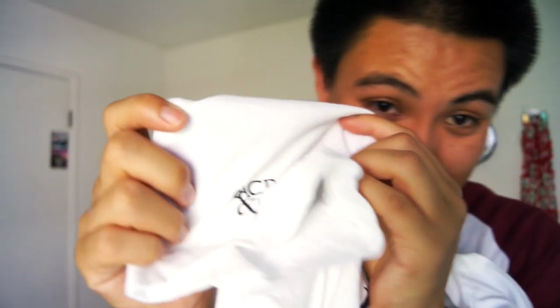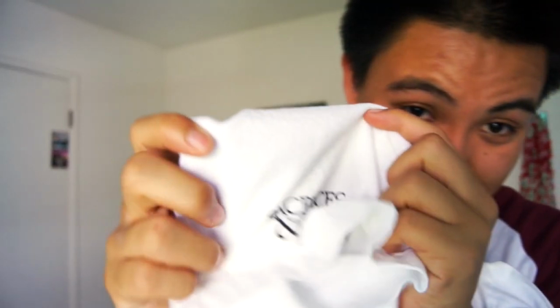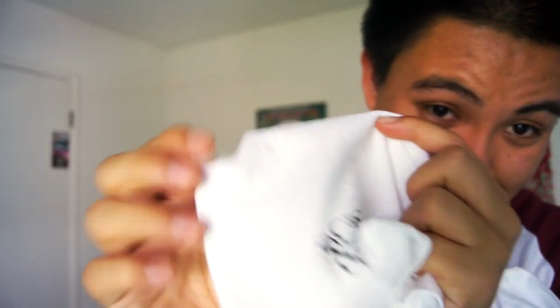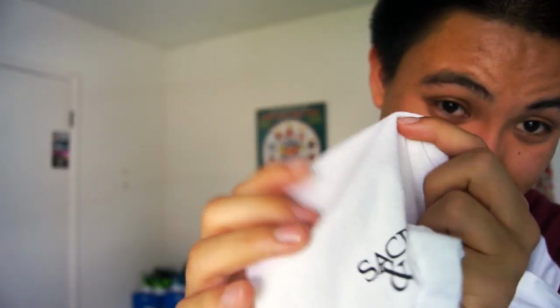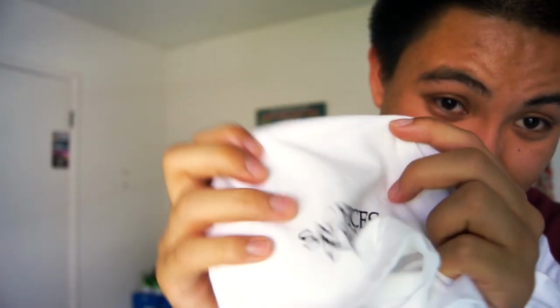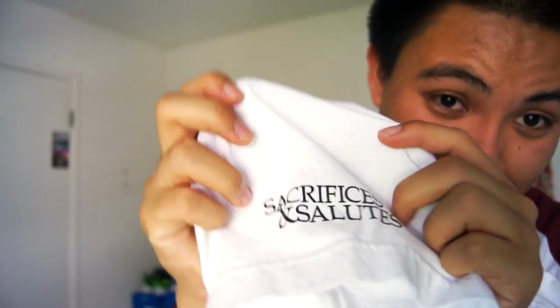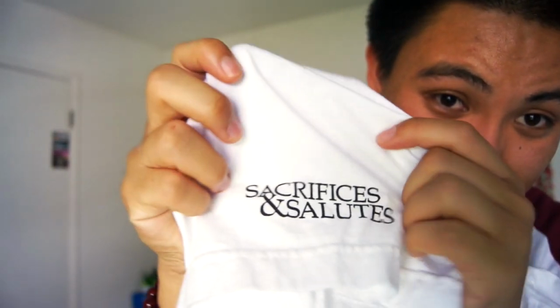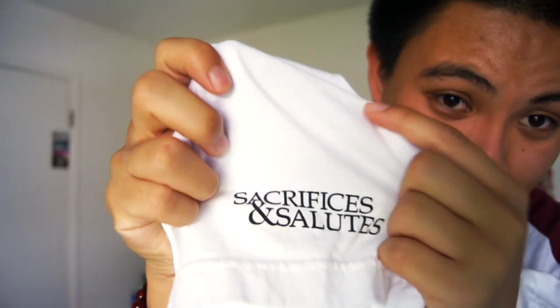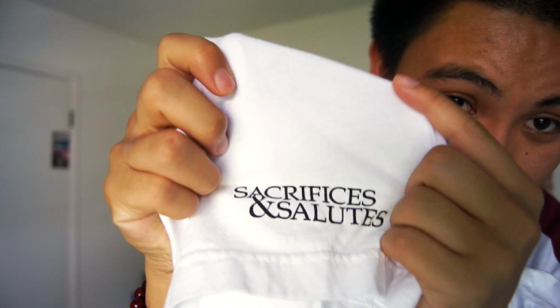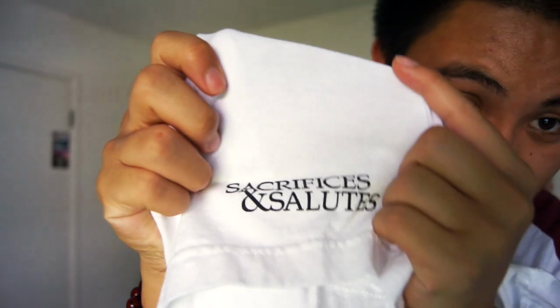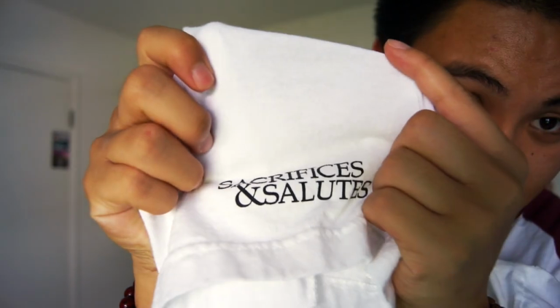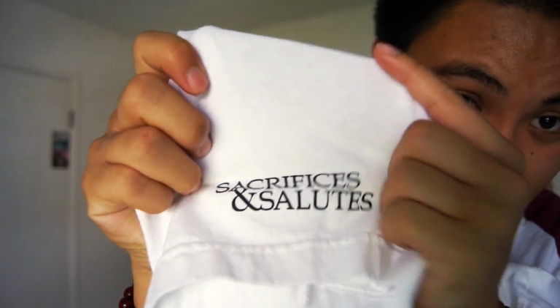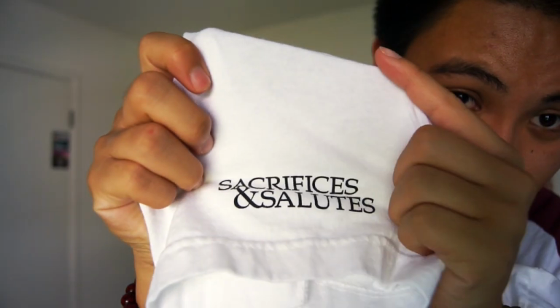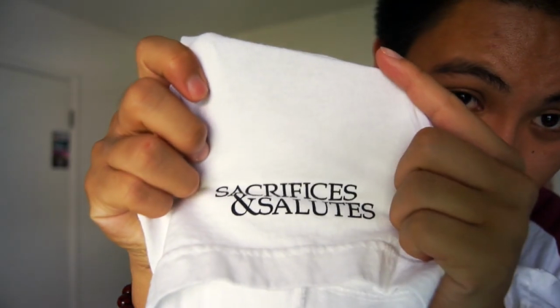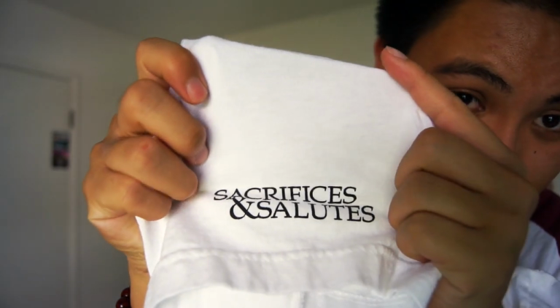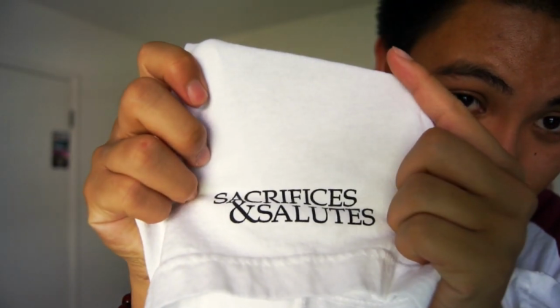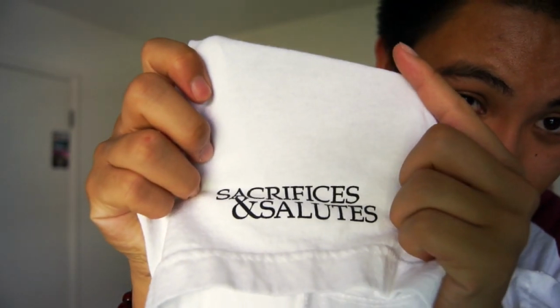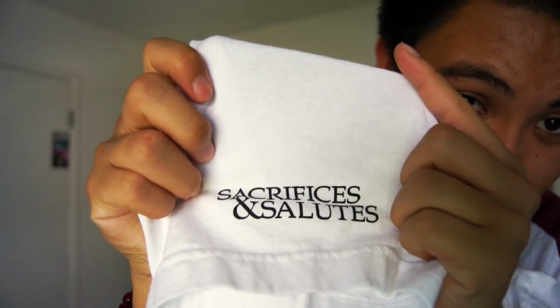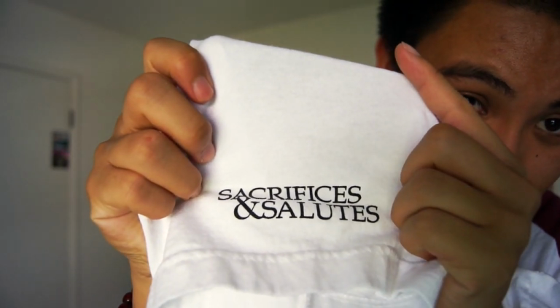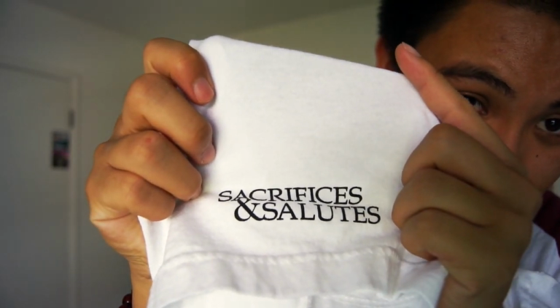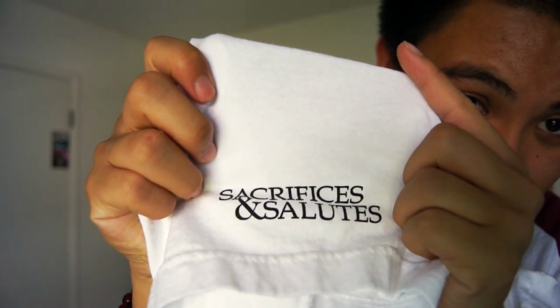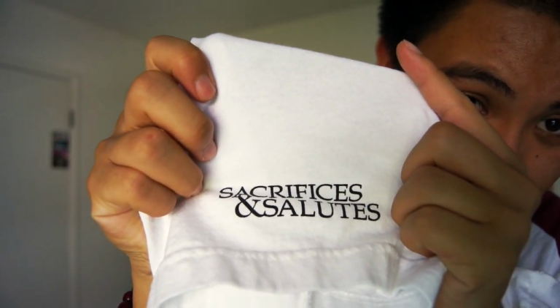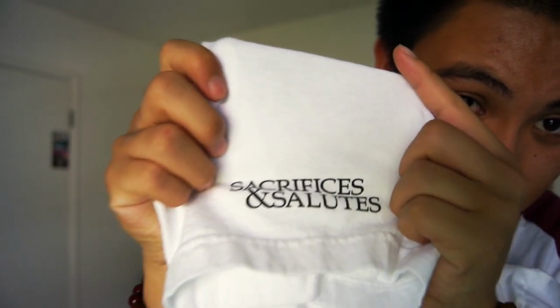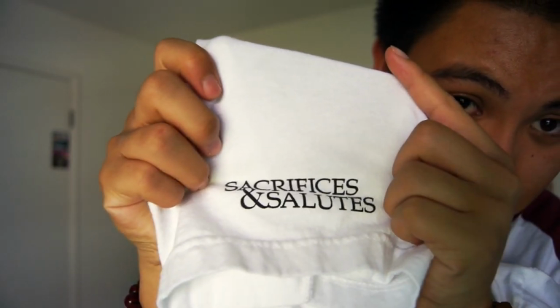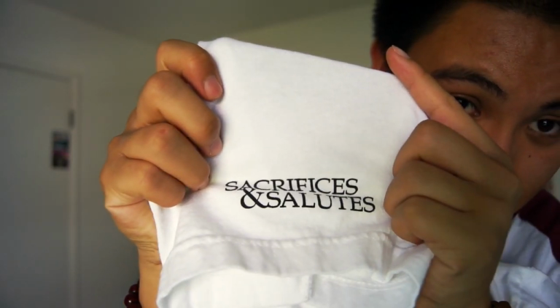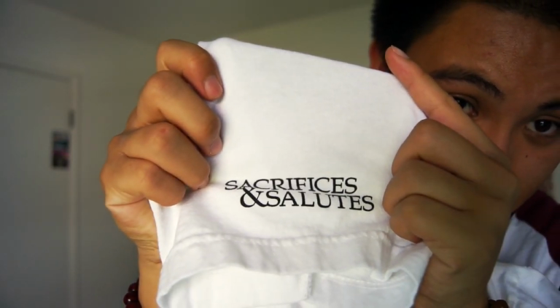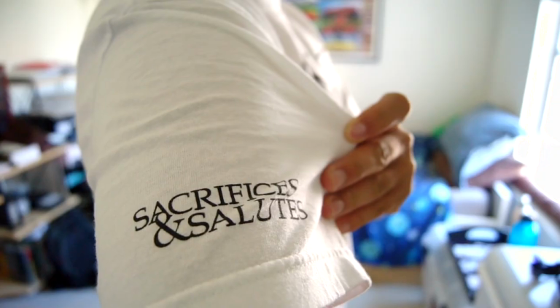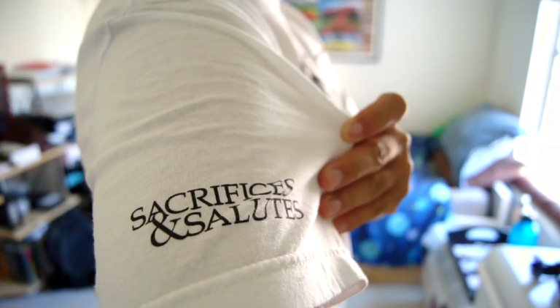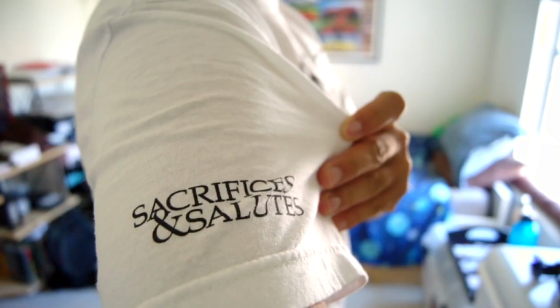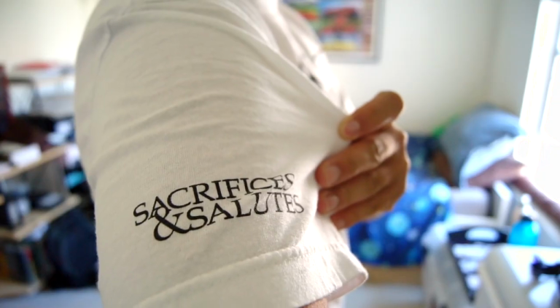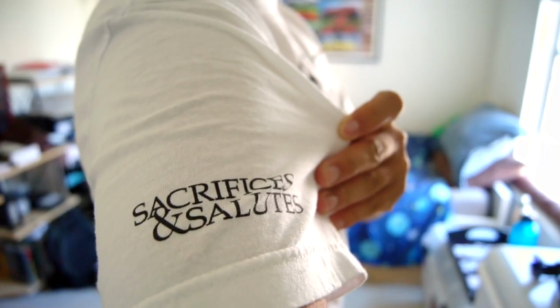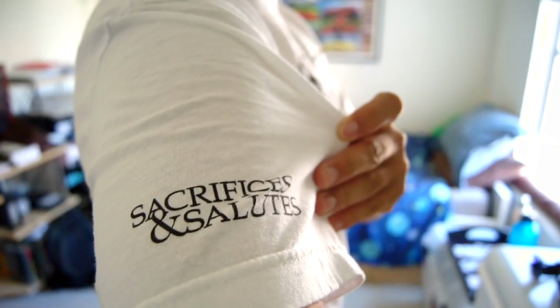You got the brand name right there on the sleeve. That's sick.